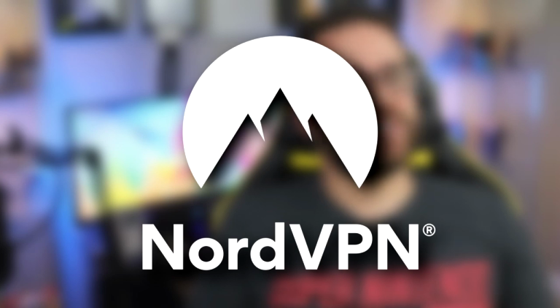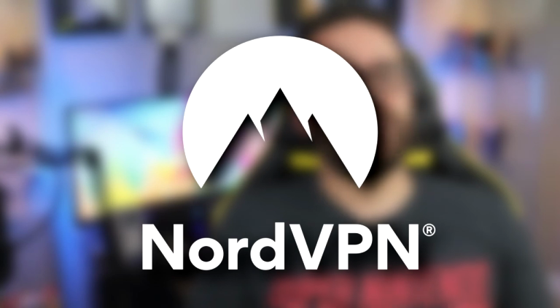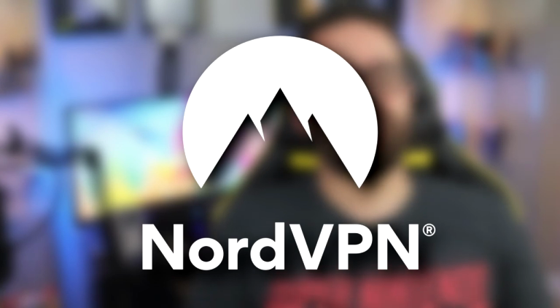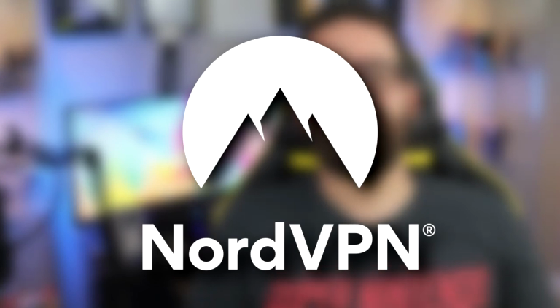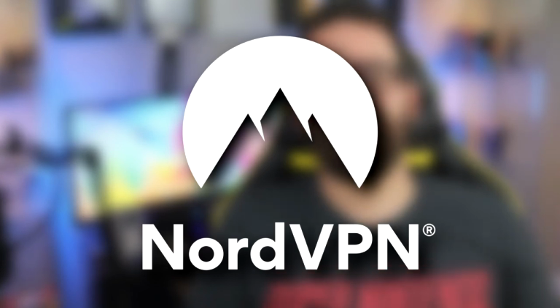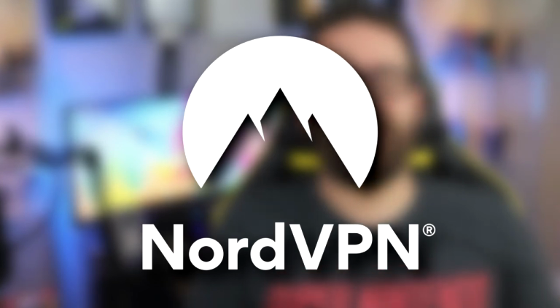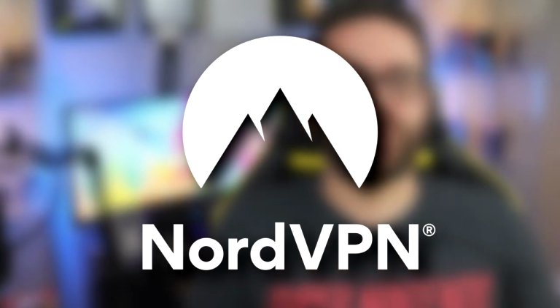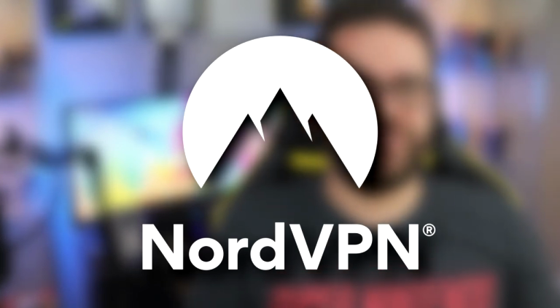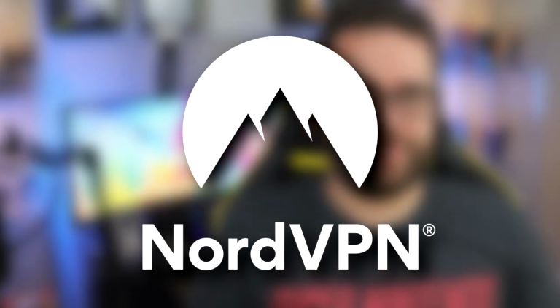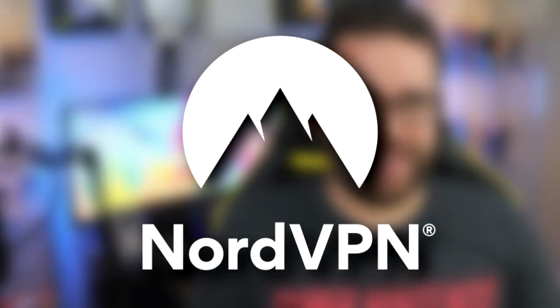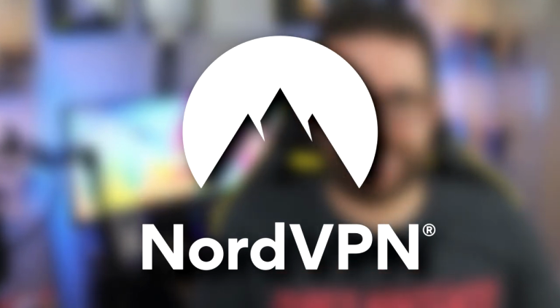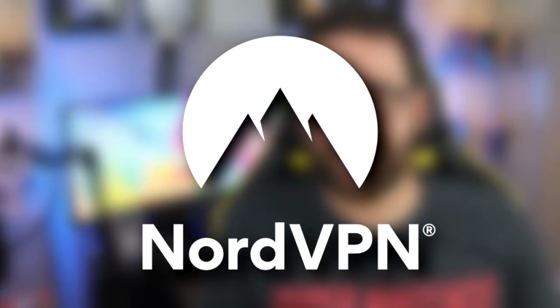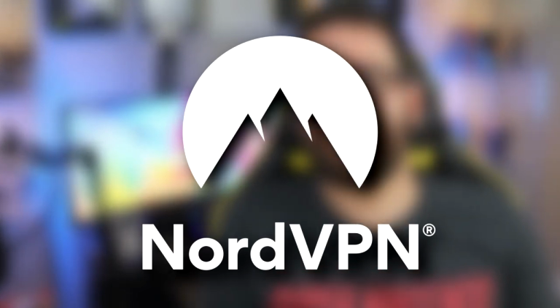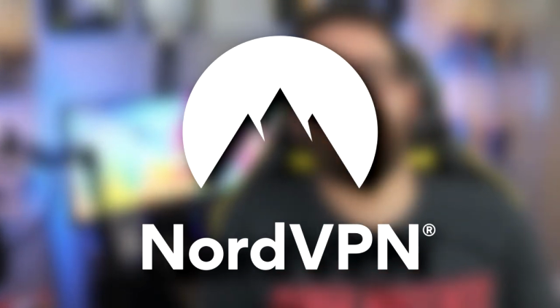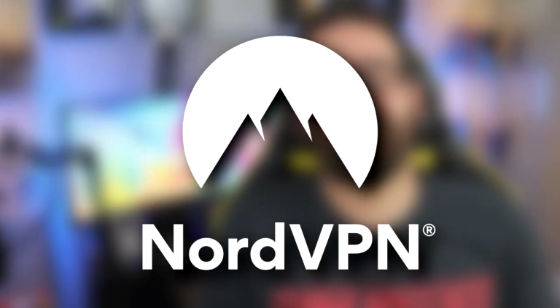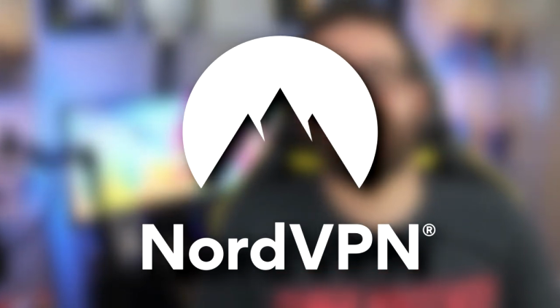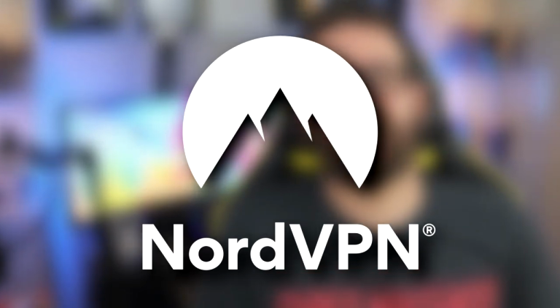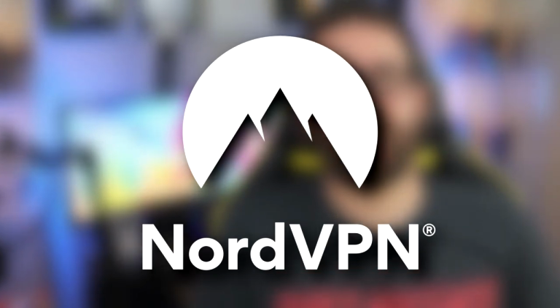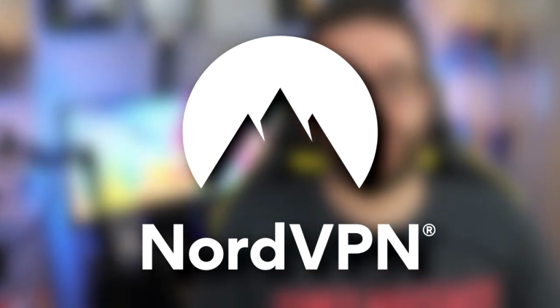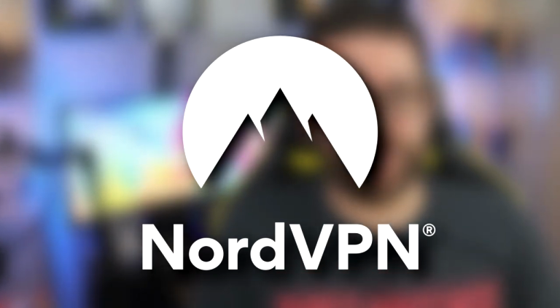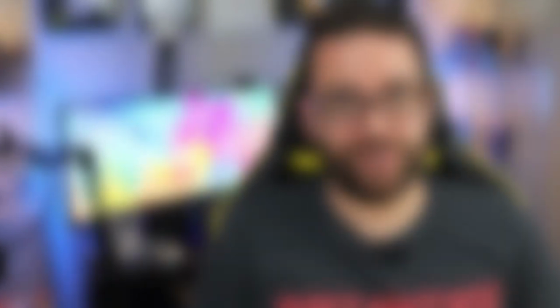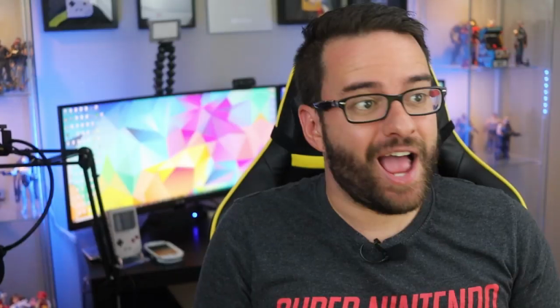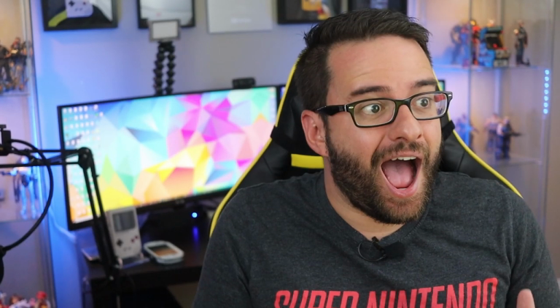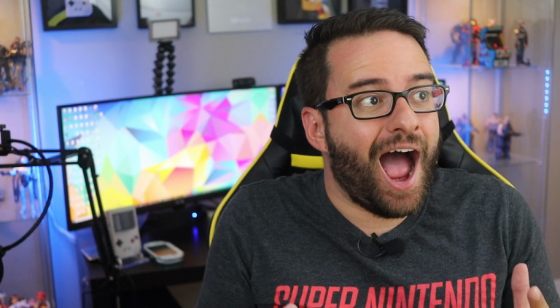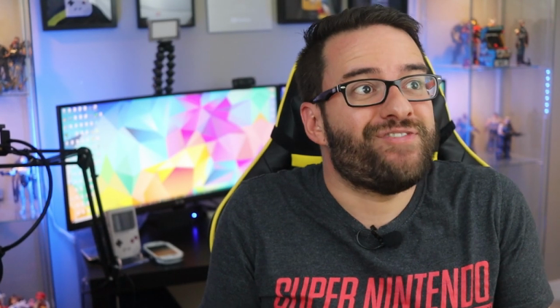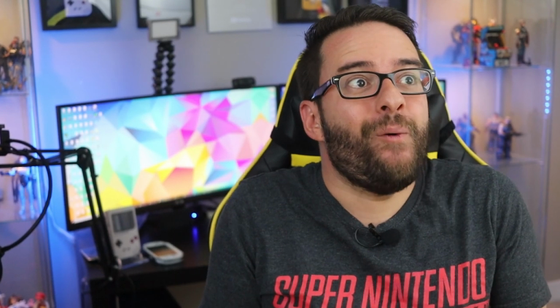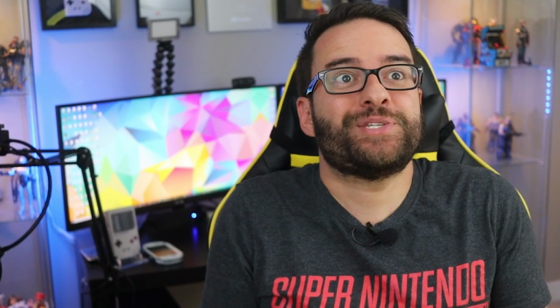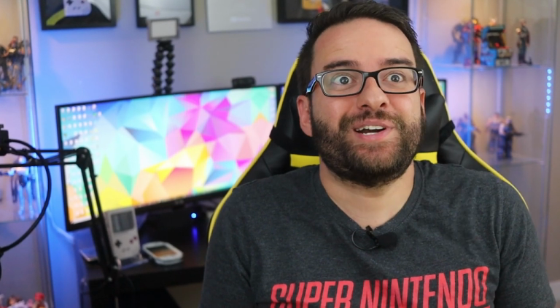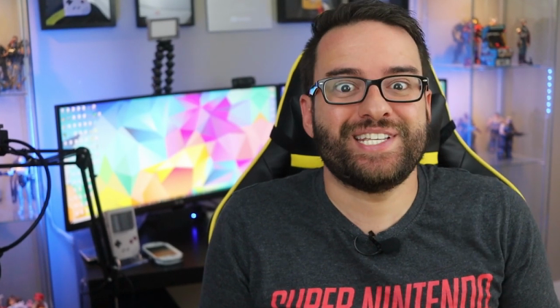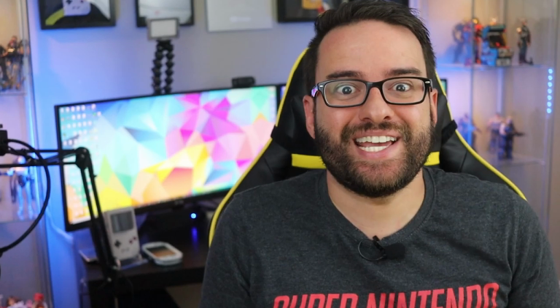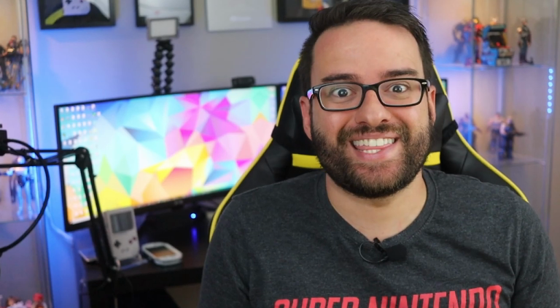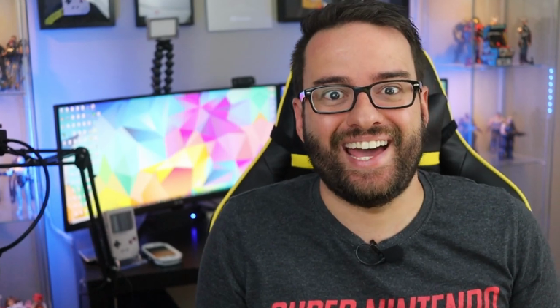This video is brought to you by NordVPN. Stick around to hear a message from our sponsor. I've always wanted to say that.